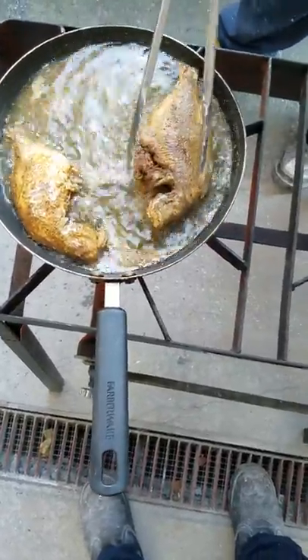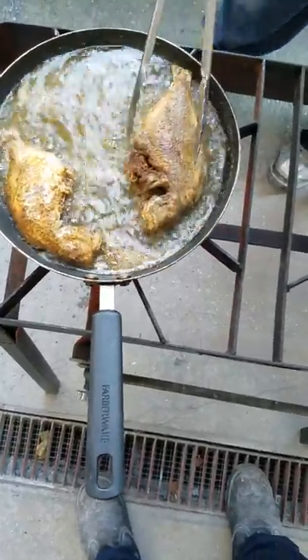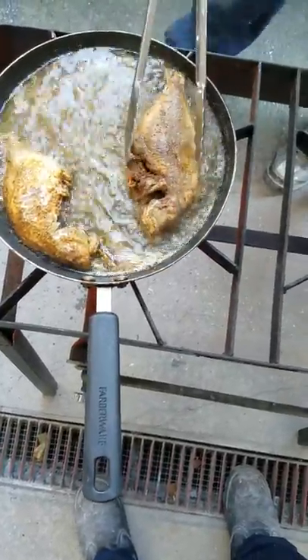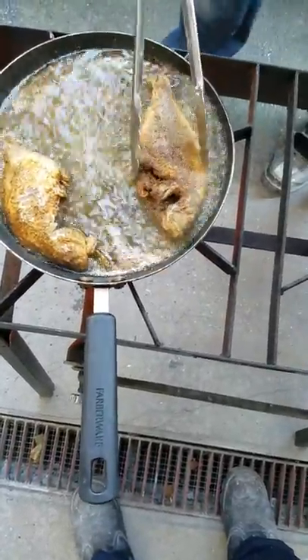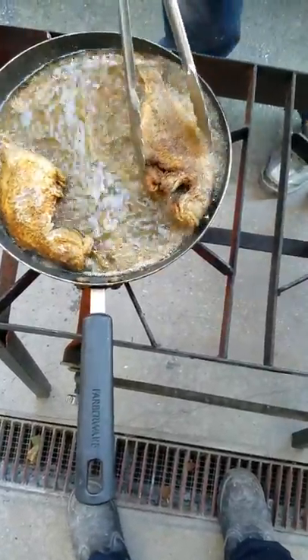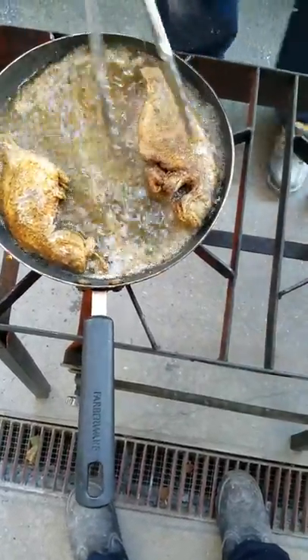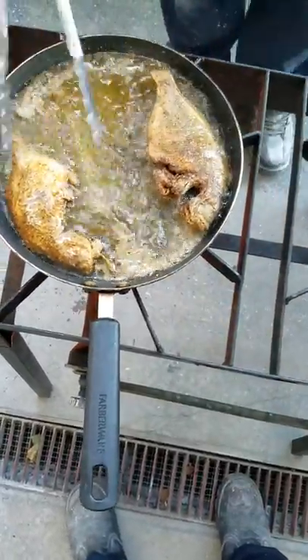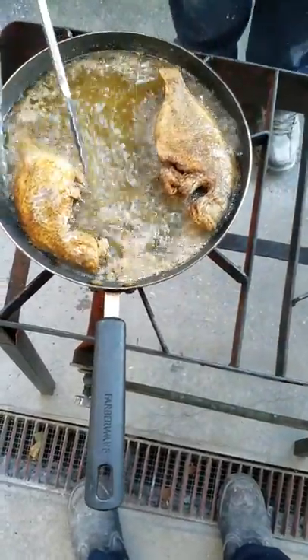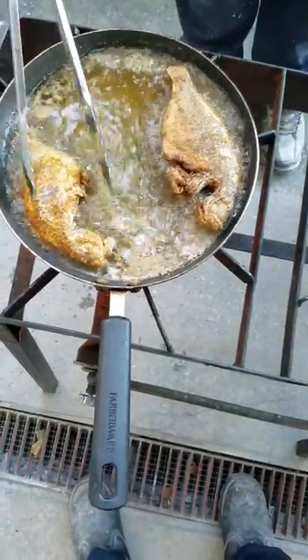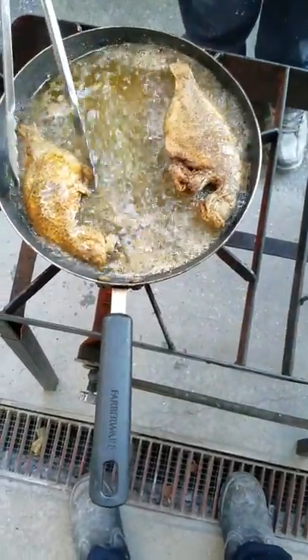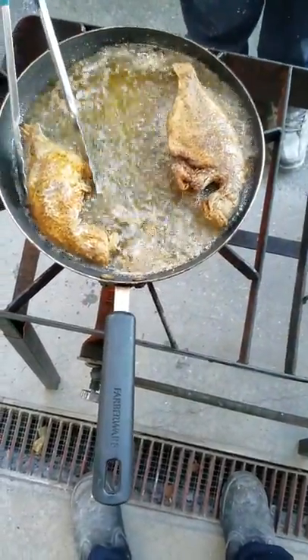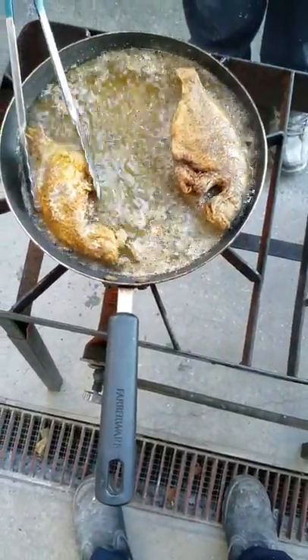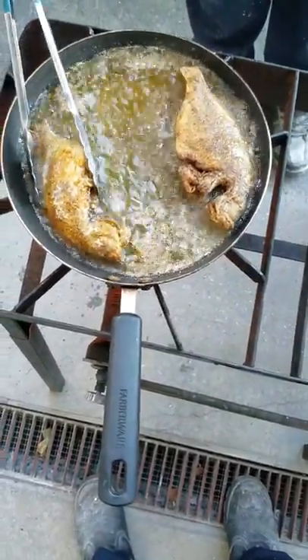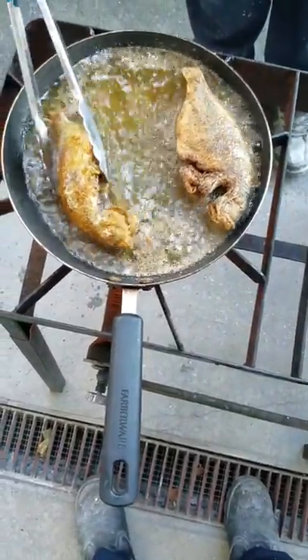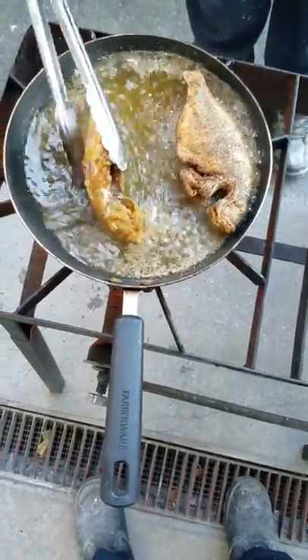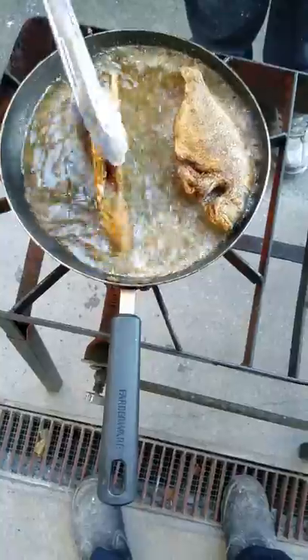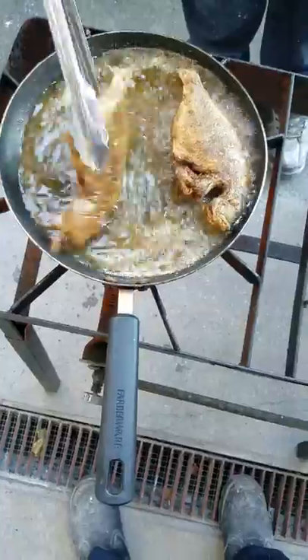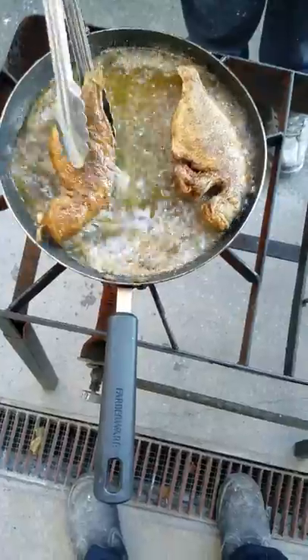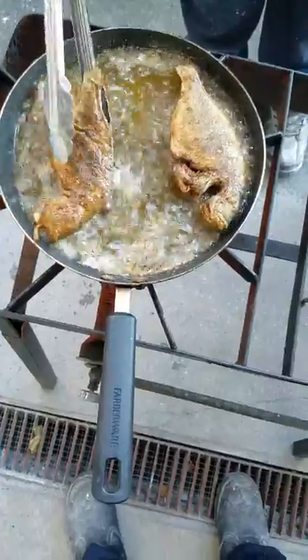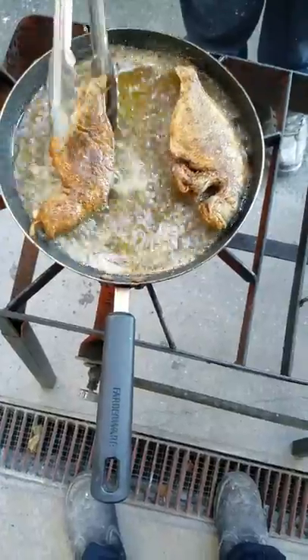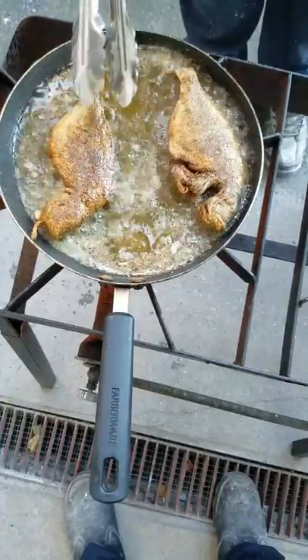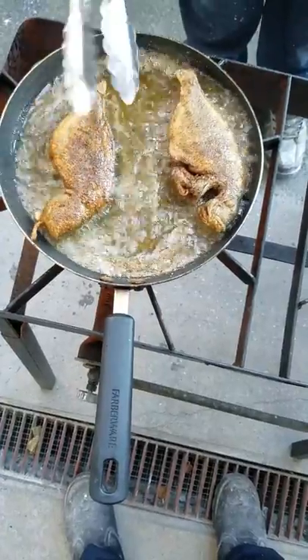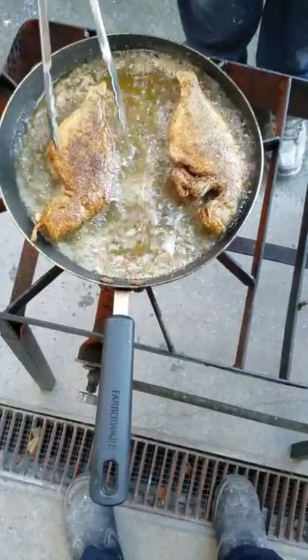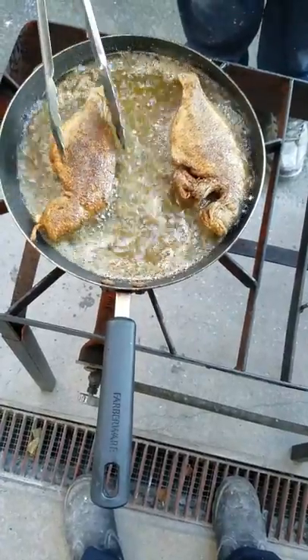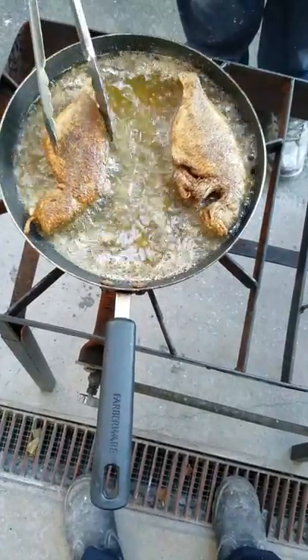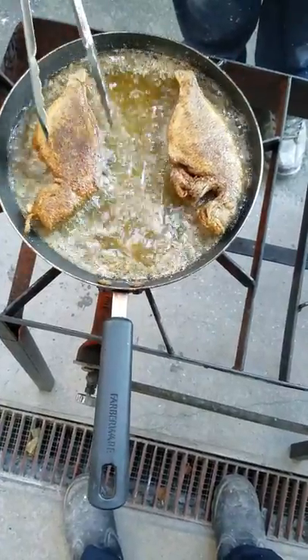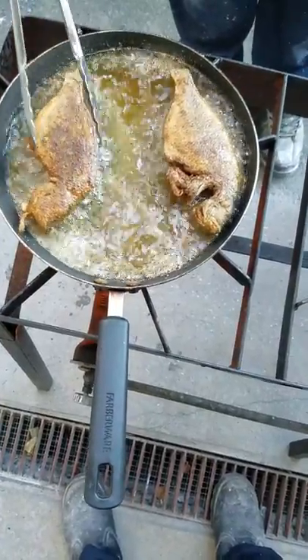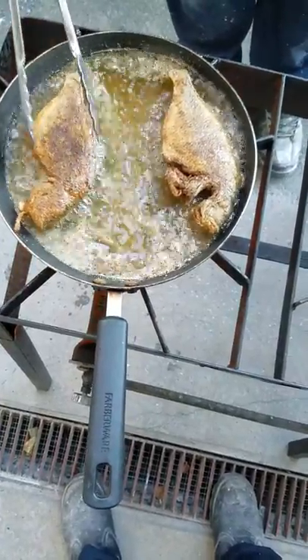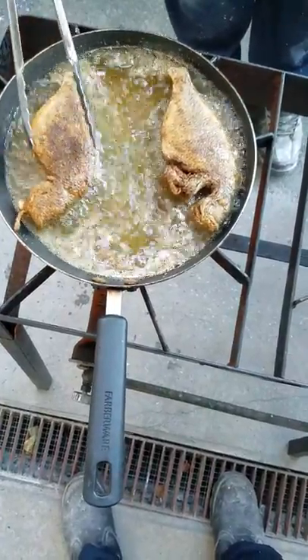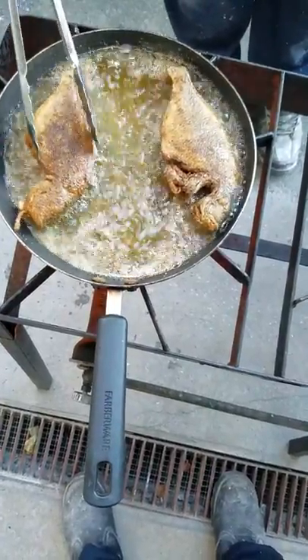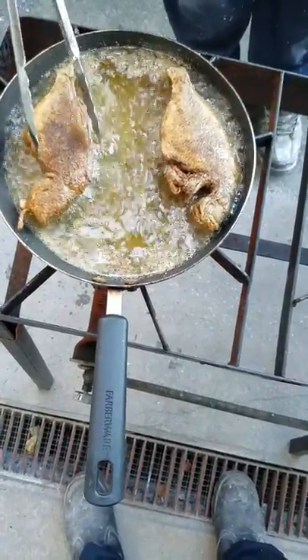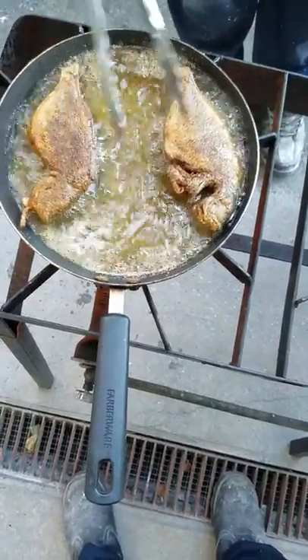So you cook like a good 5–7 minutes and then you turn it over and let it cook from the other side.